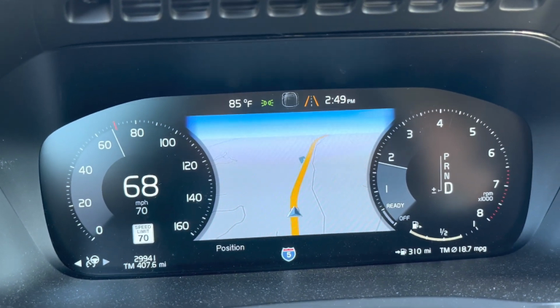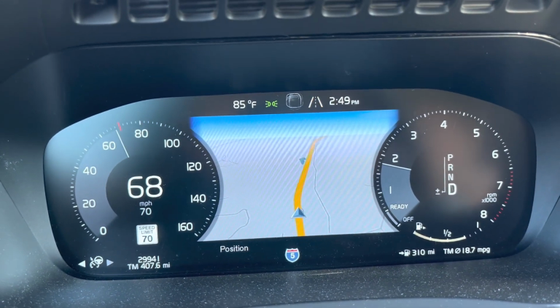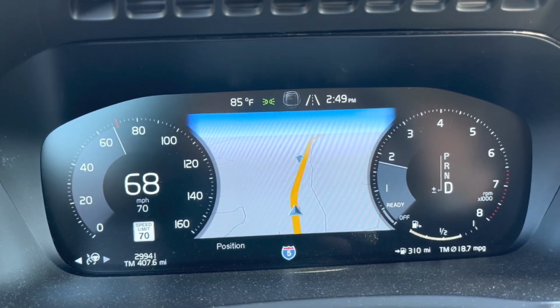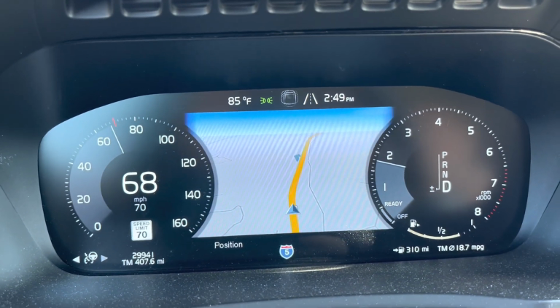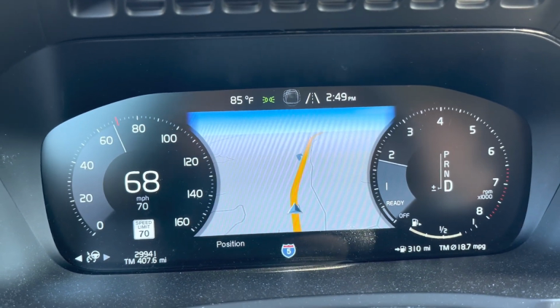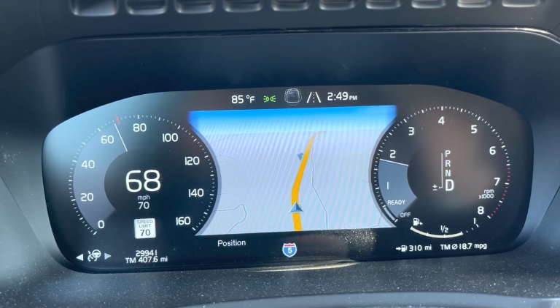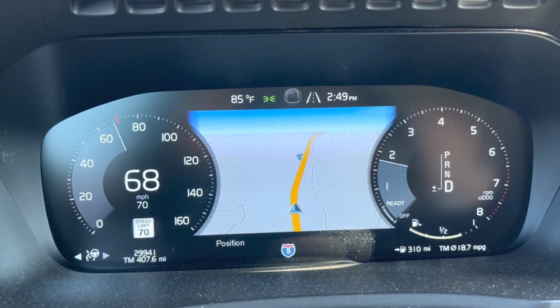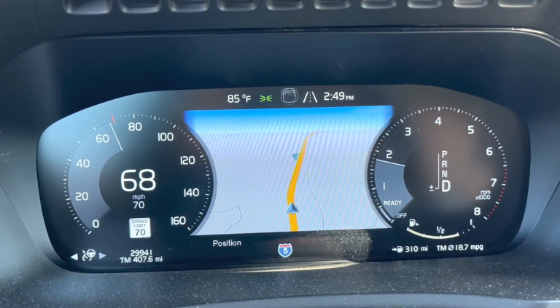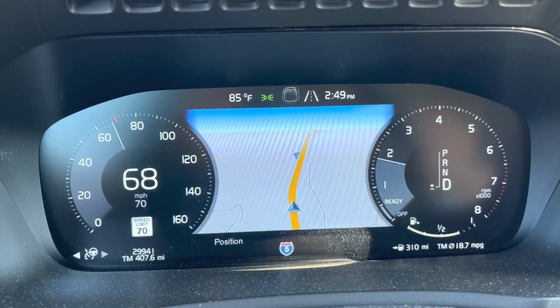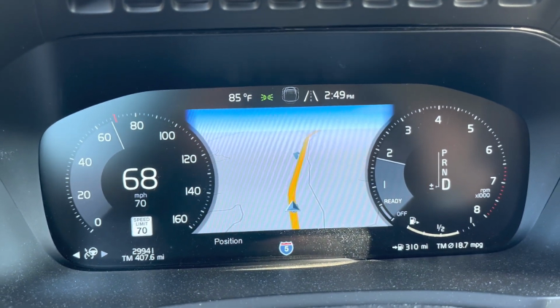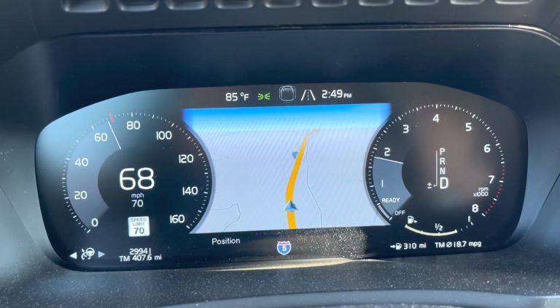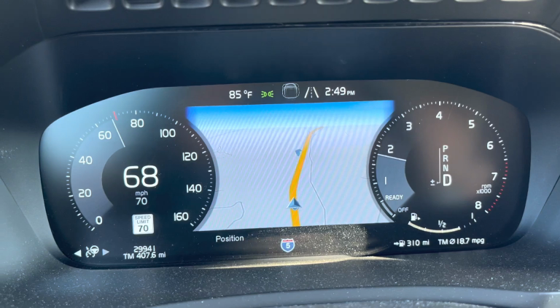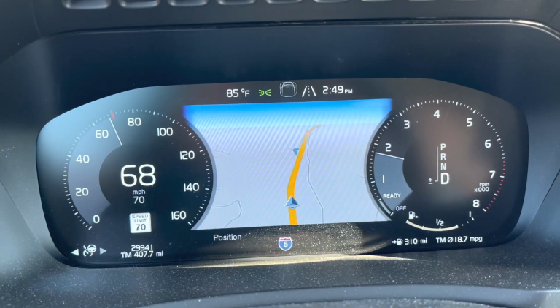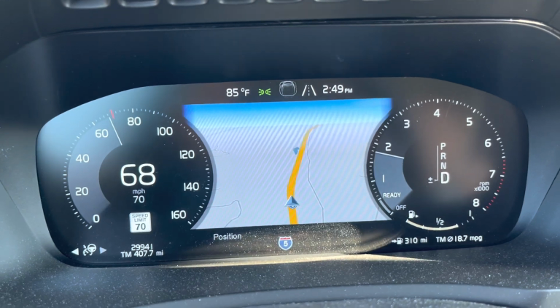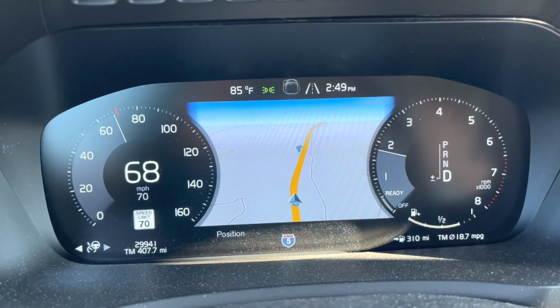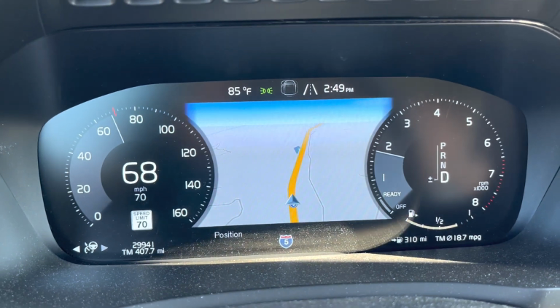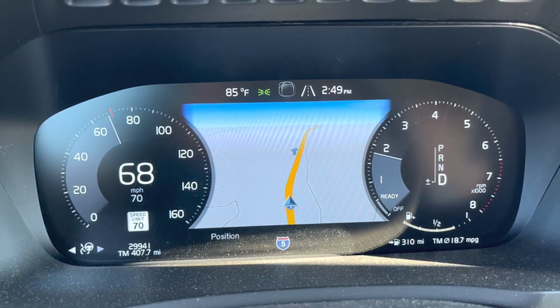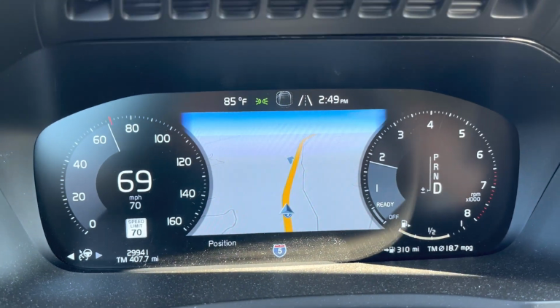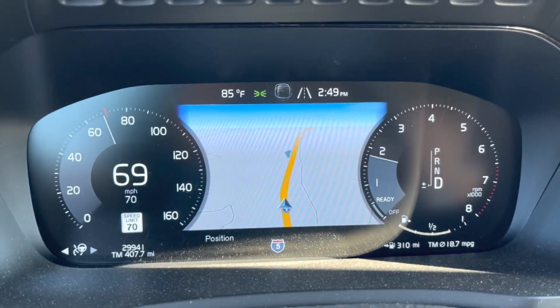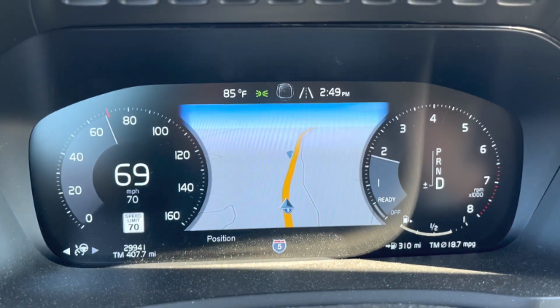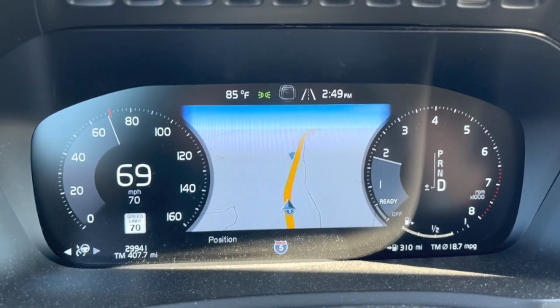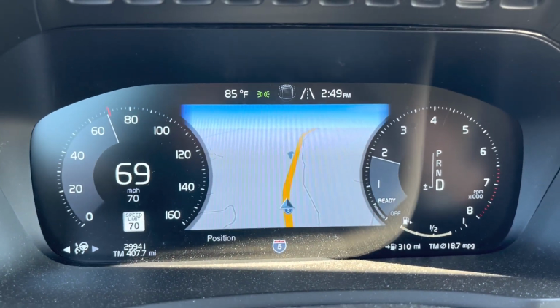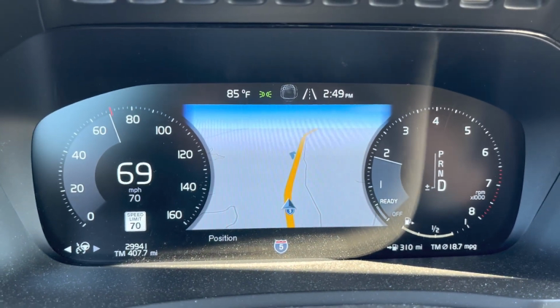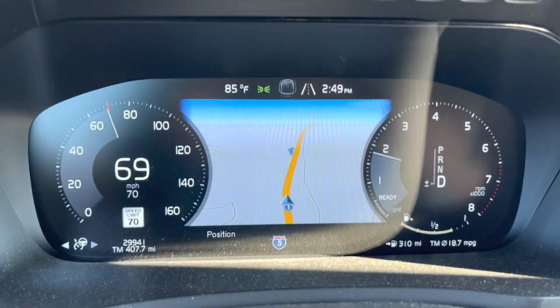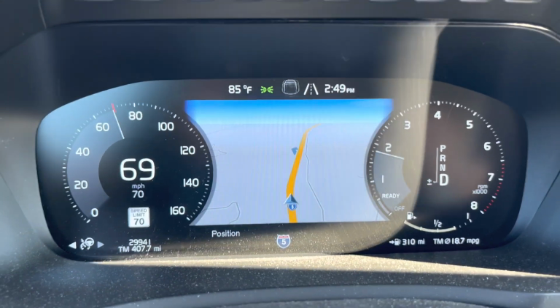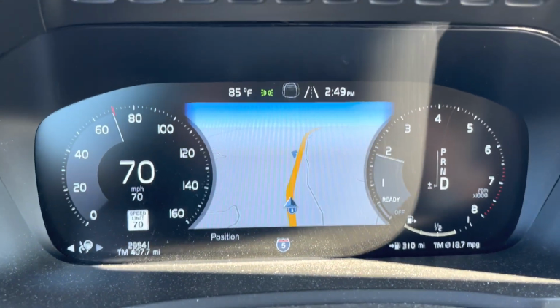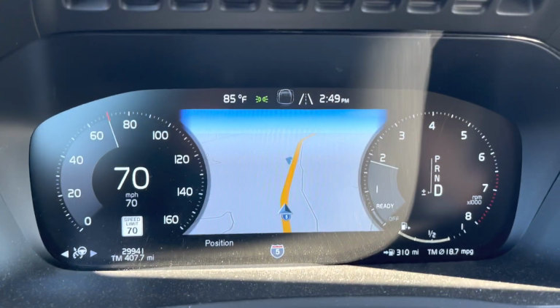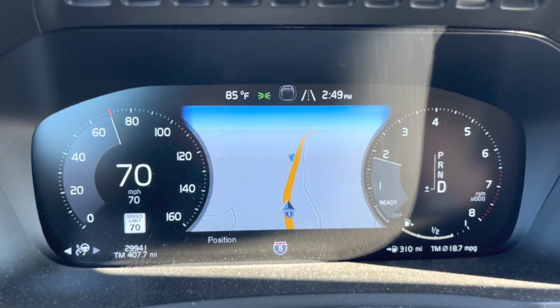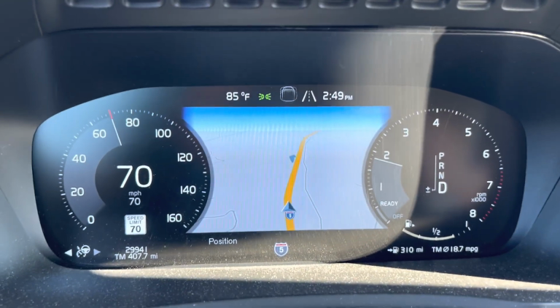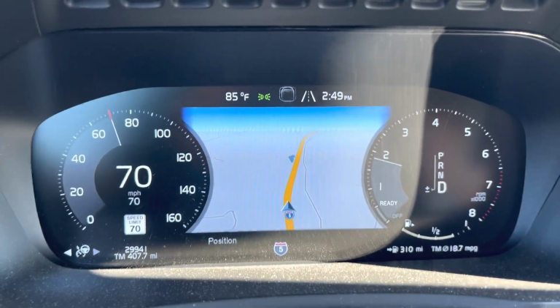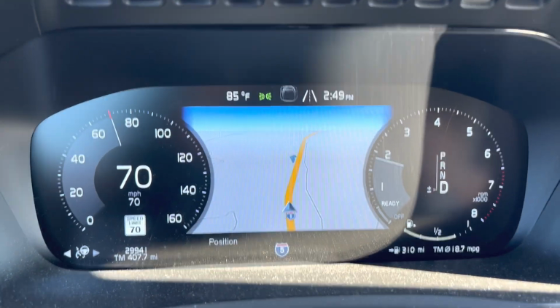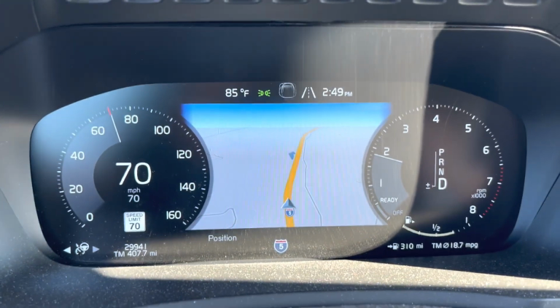Hey, you found my video! You're wondering what's the difference between adaptive cruise control and Pilot Assist. Let me show you how.